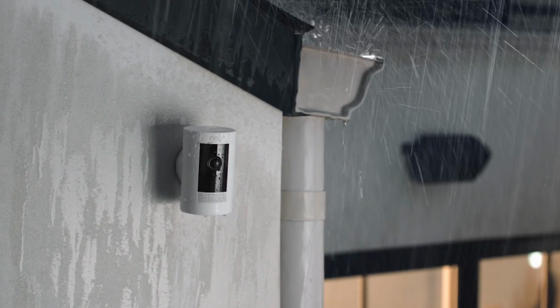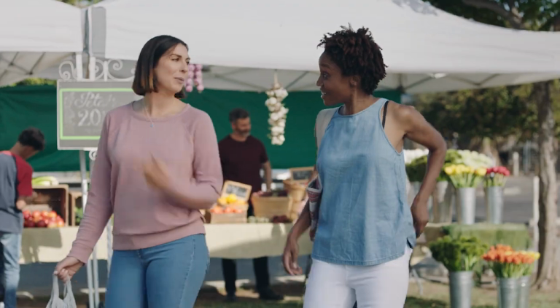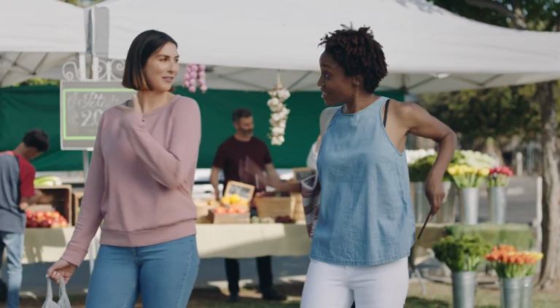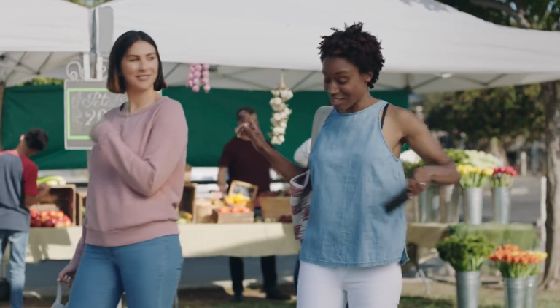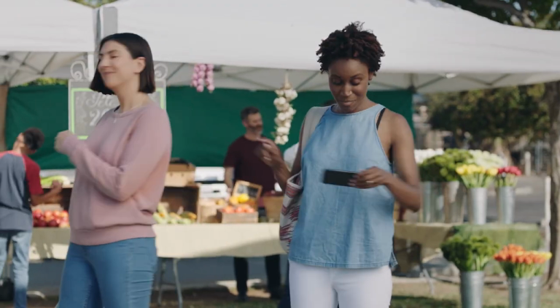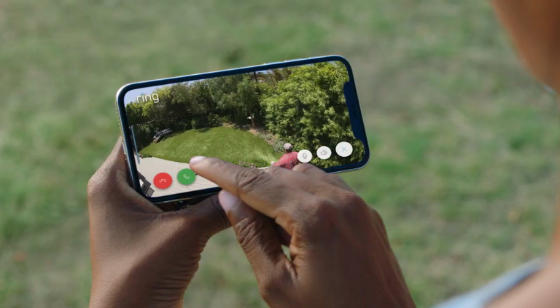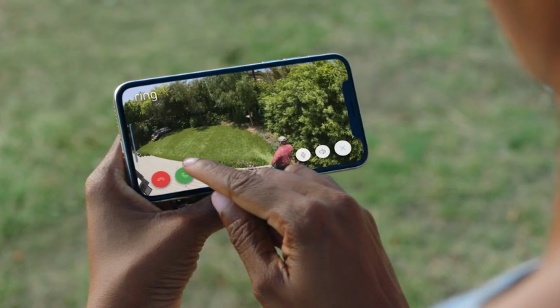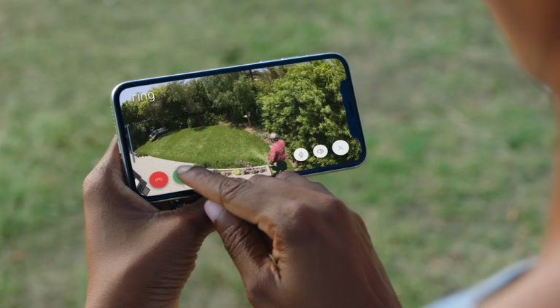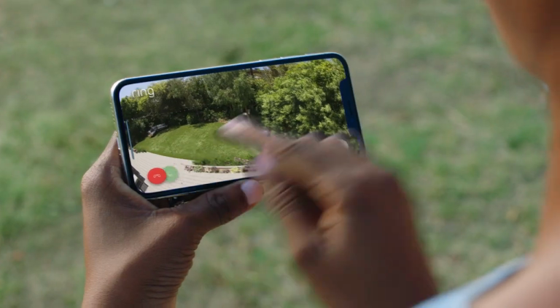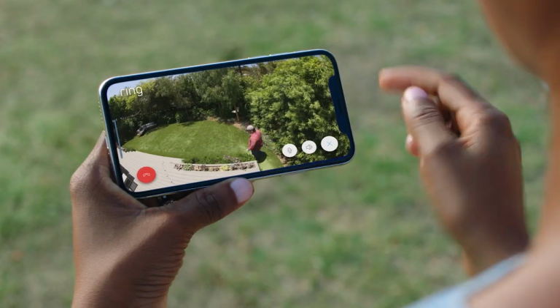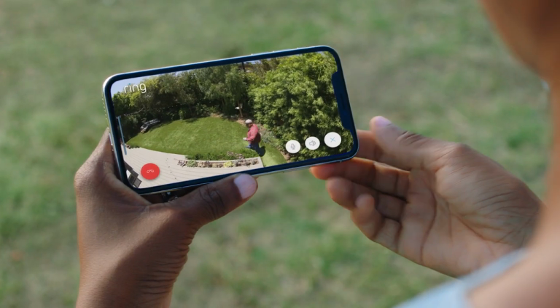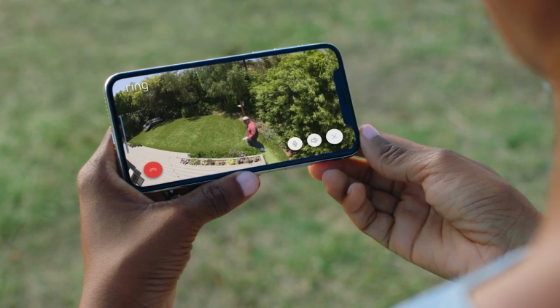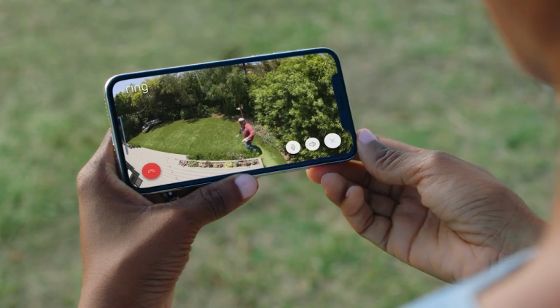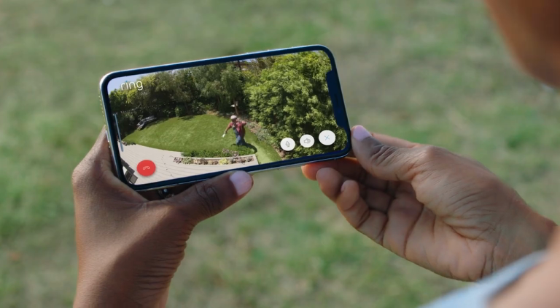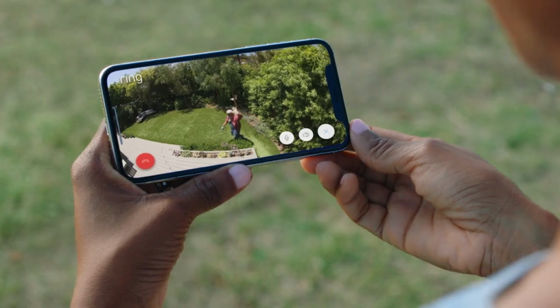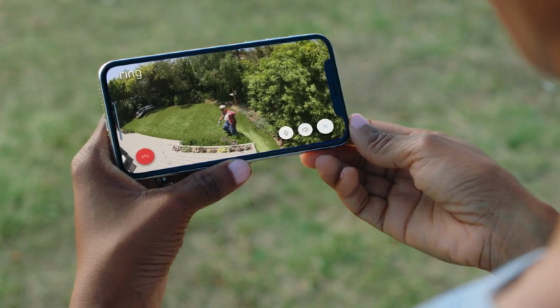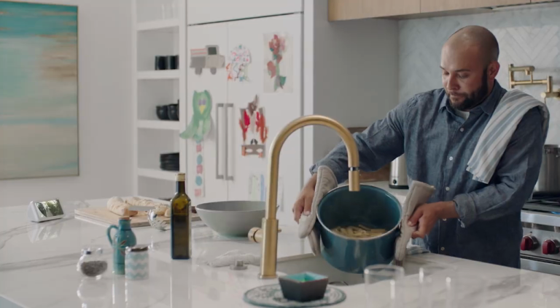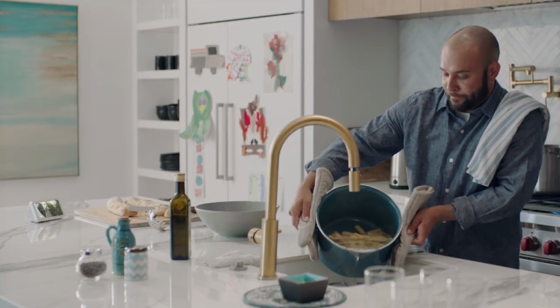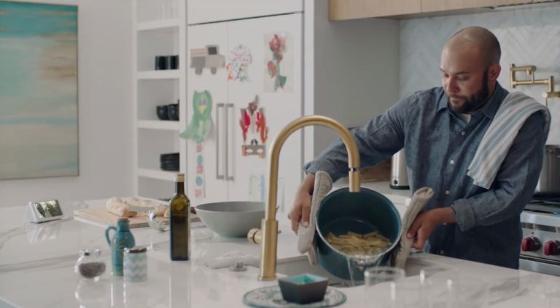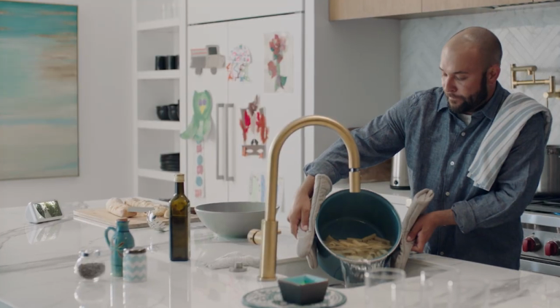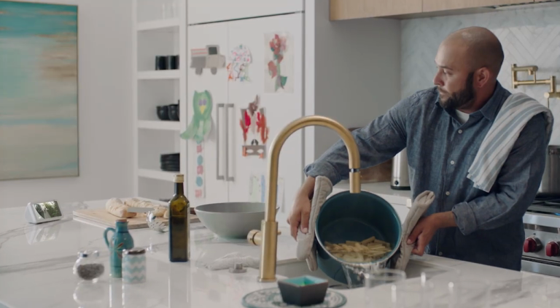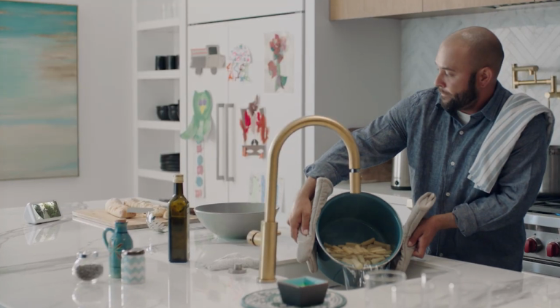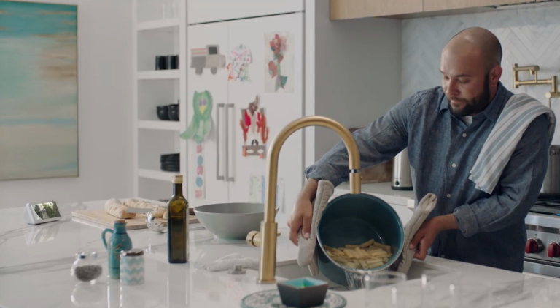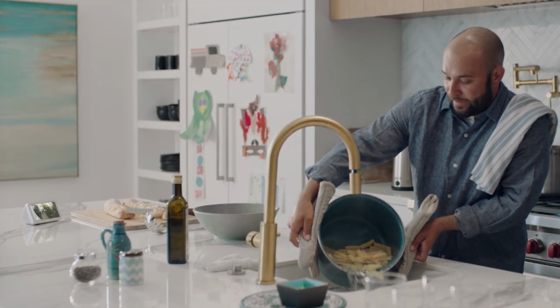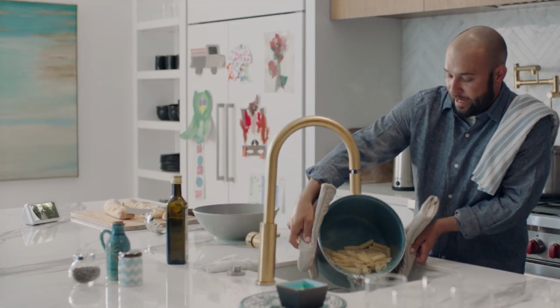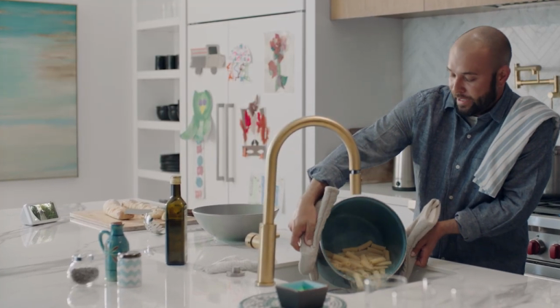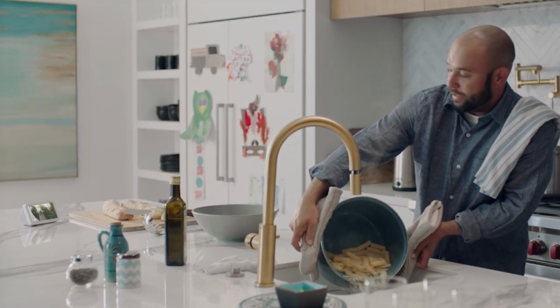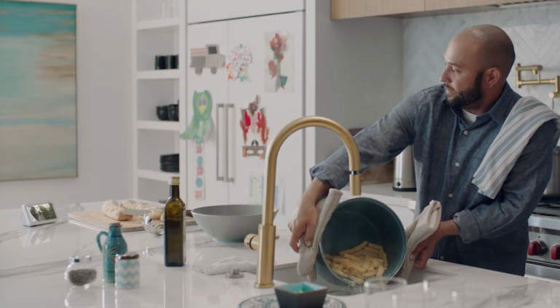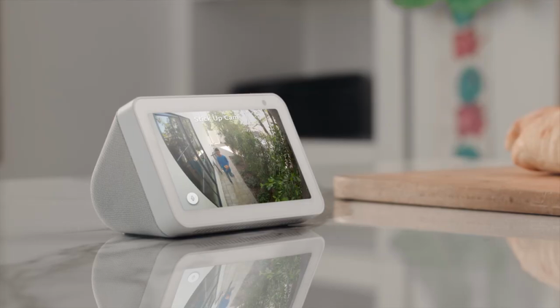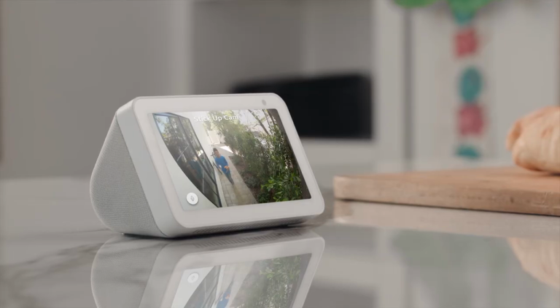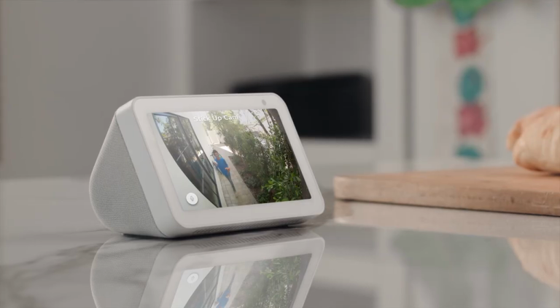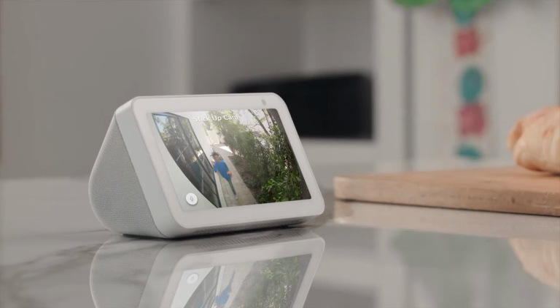It's got two-way talk and works with Alexa. Hey bud. Hi dad.